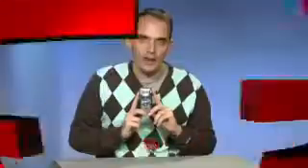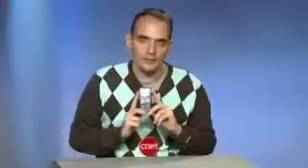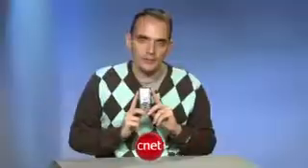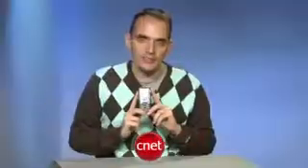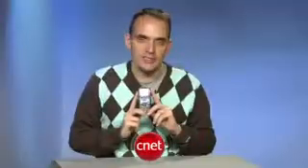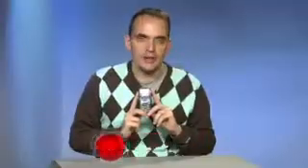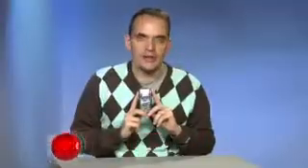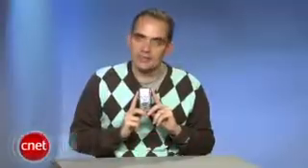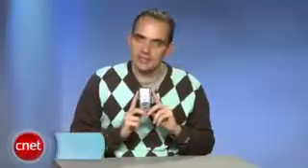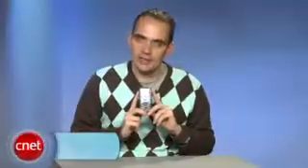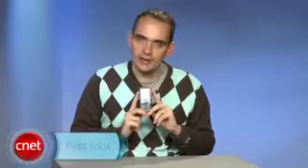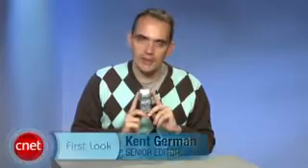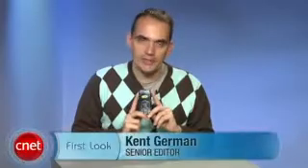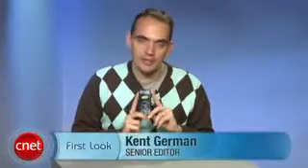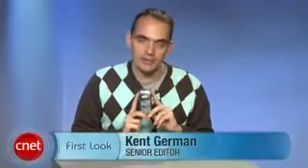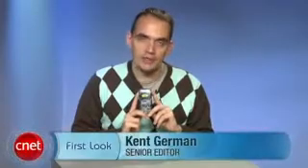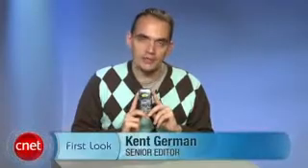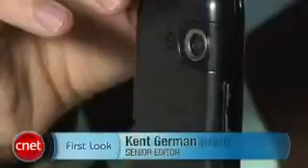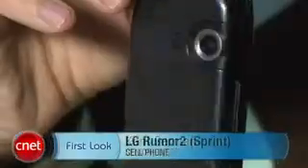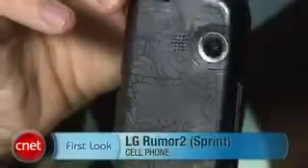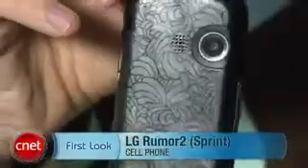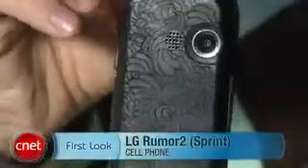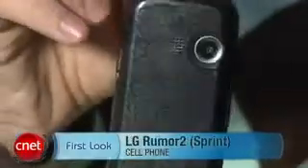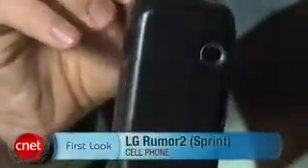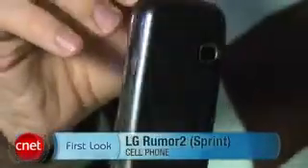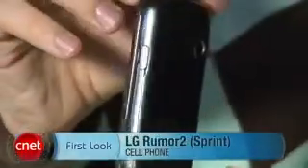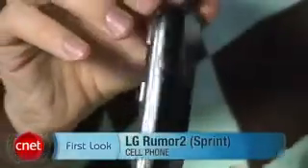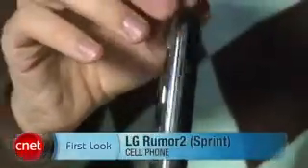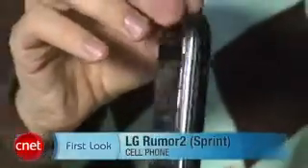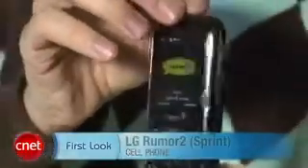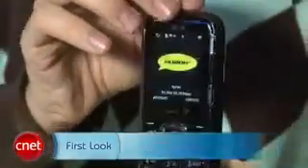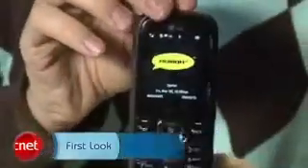Hi, I'm Kent German, Senior Editor here at CNET.com. Today we're going to take a first look at the LG Rumor 2. This is a new phone for Sprint service.